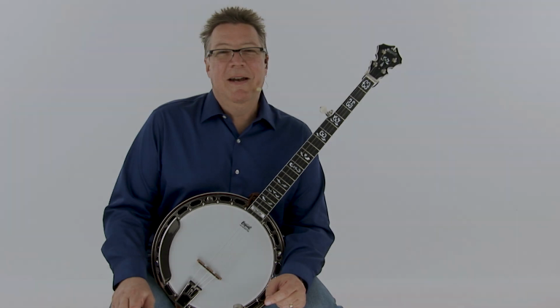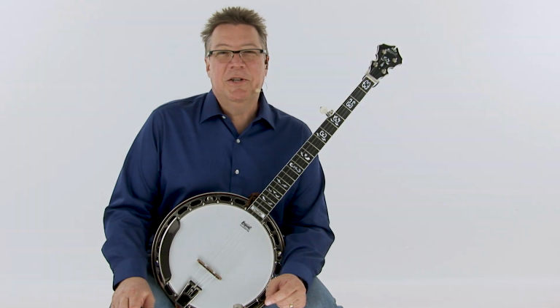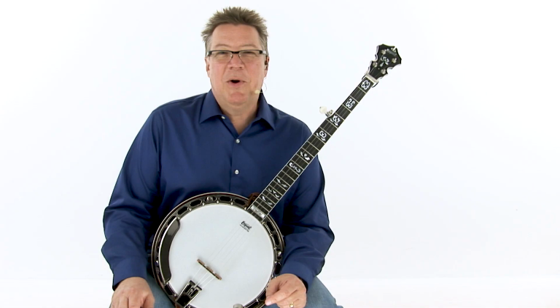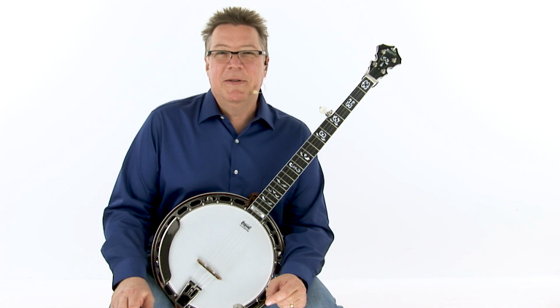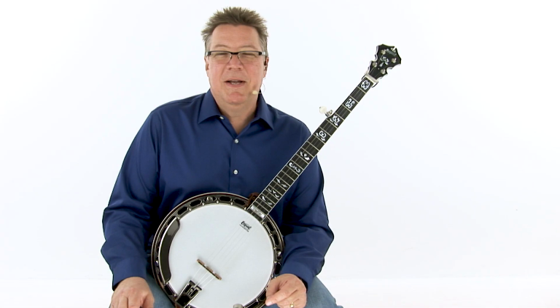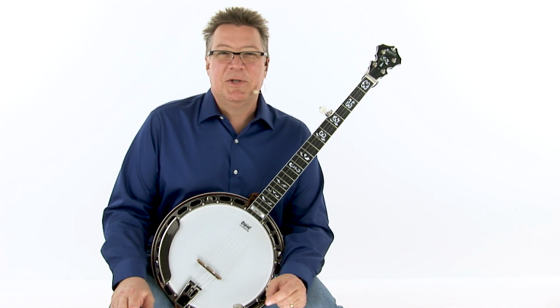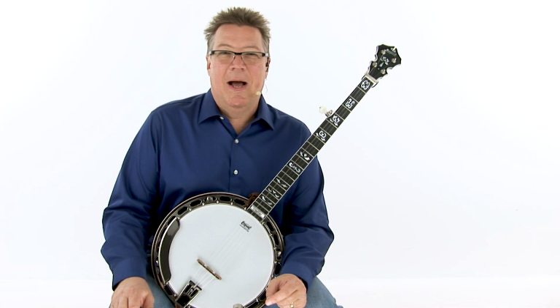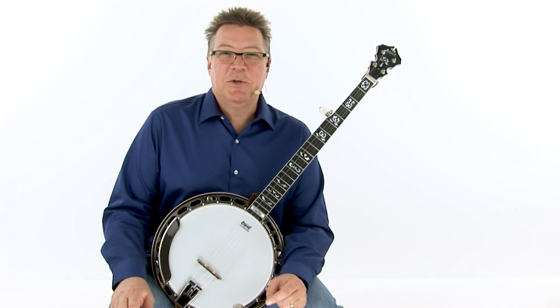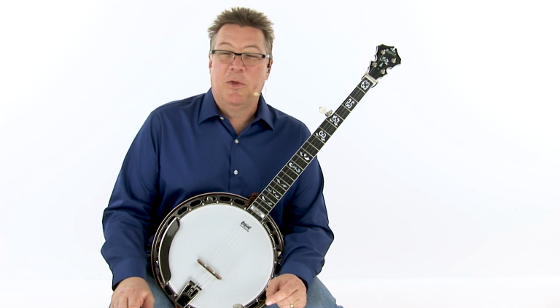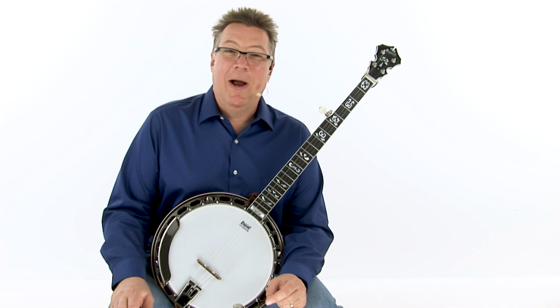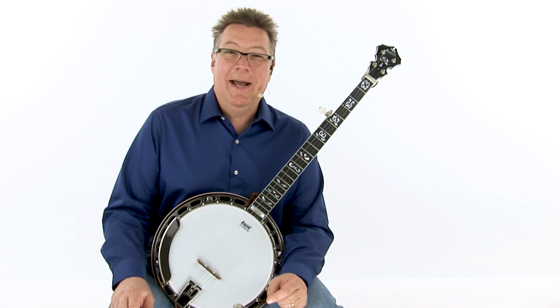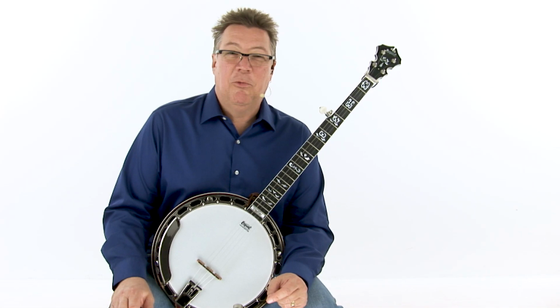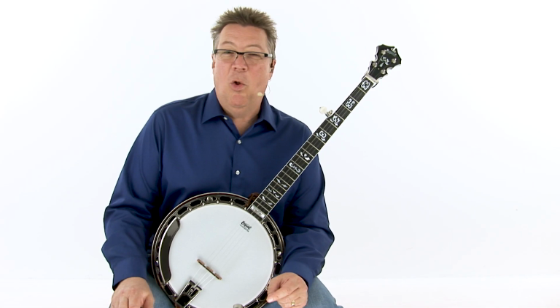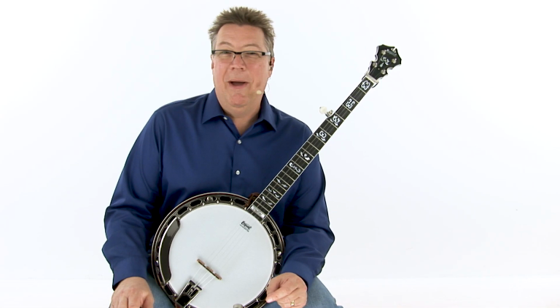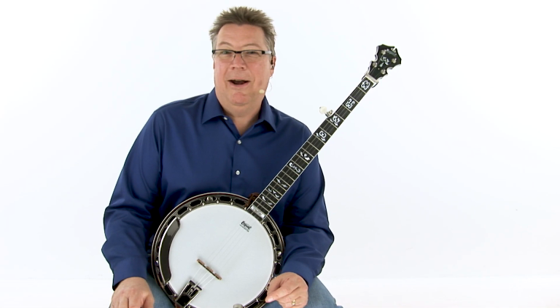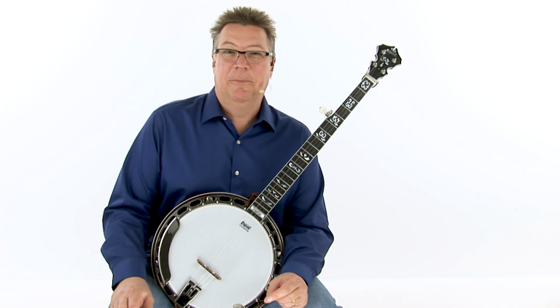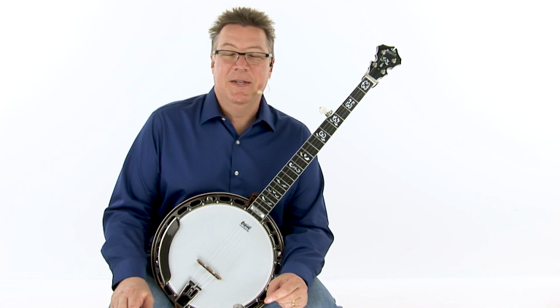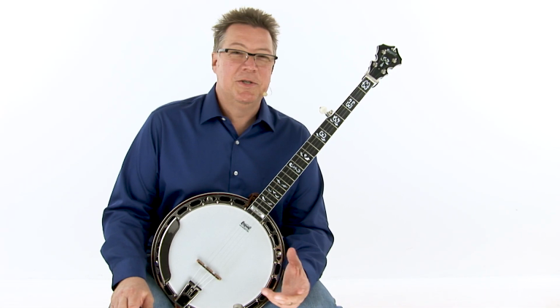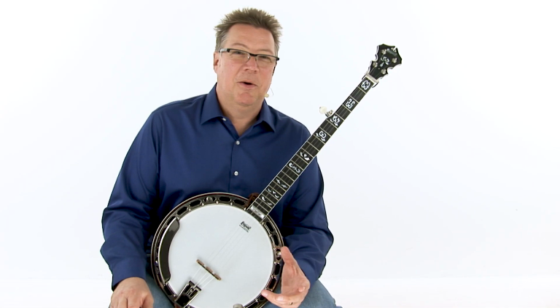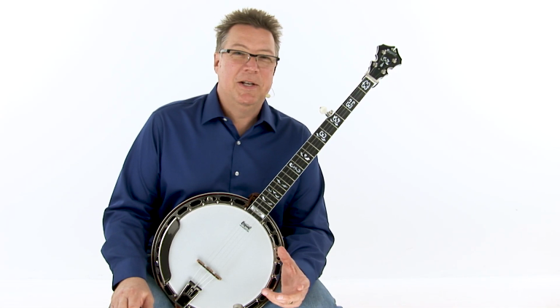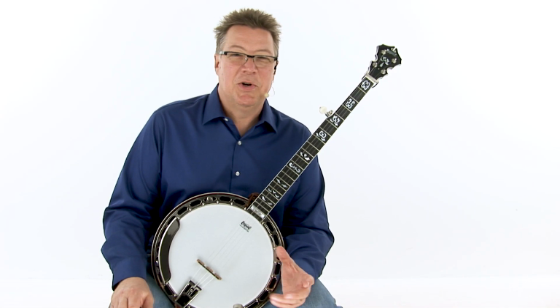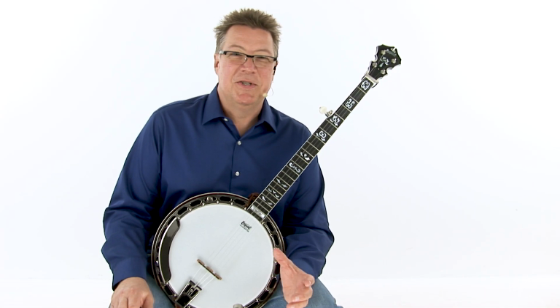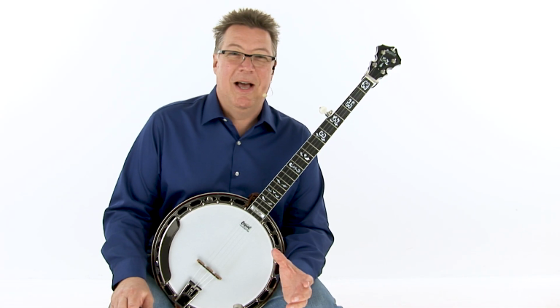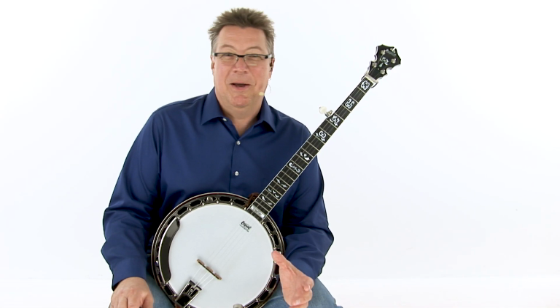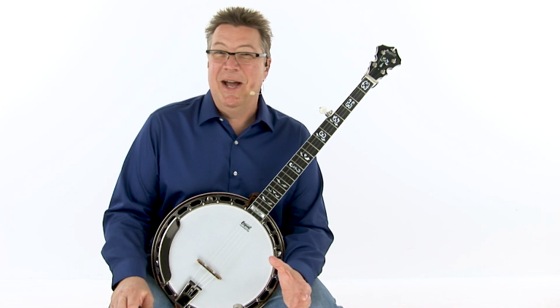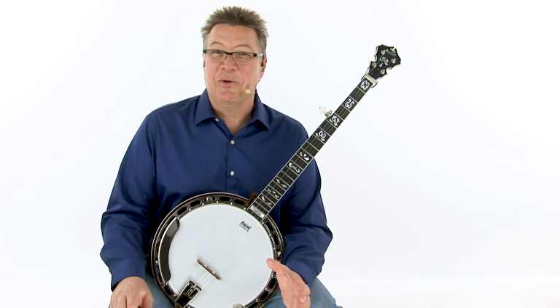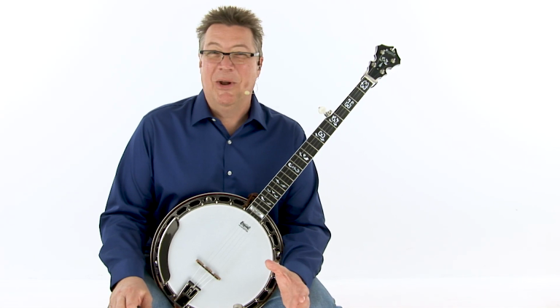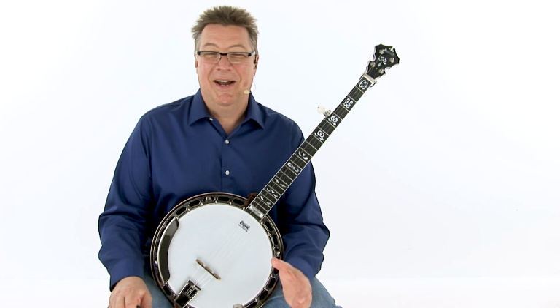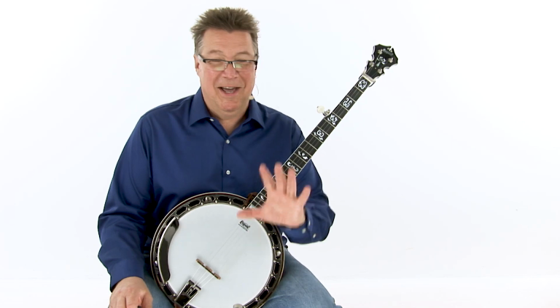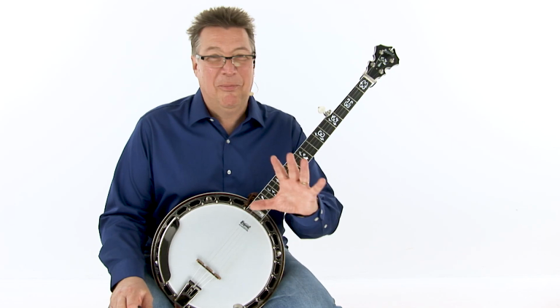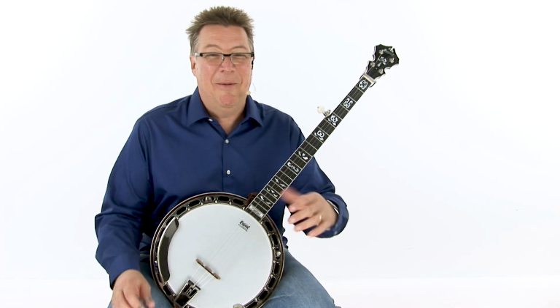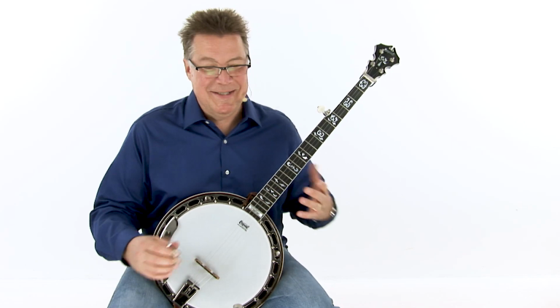Now let's try these double stops with a right hand roll pattern. This is going to make it start to sound like banjo playing again, I promise.